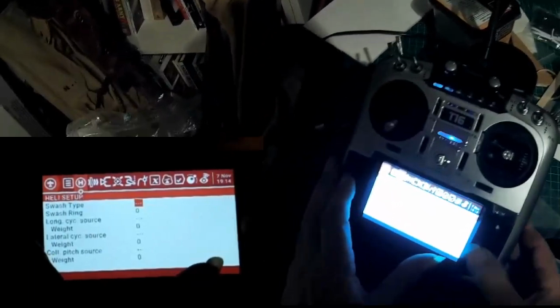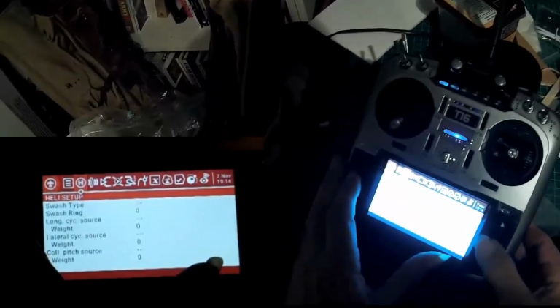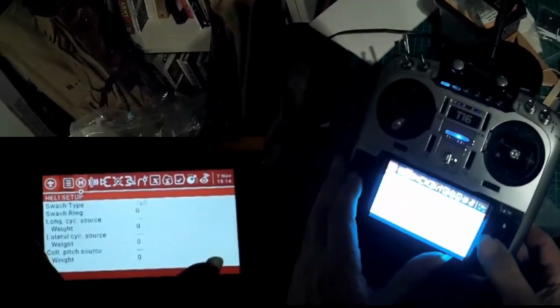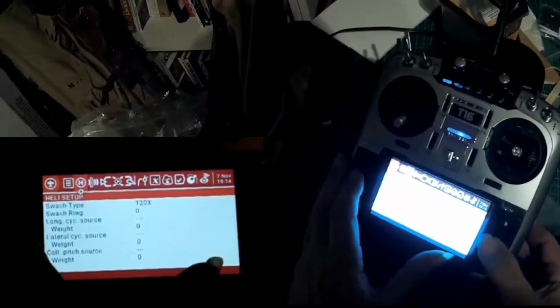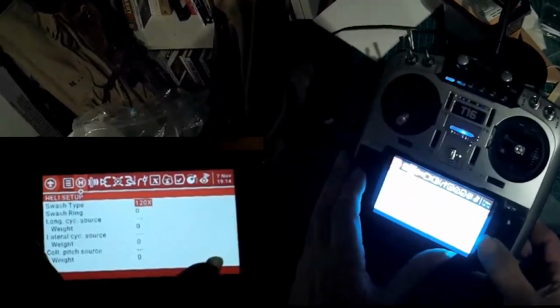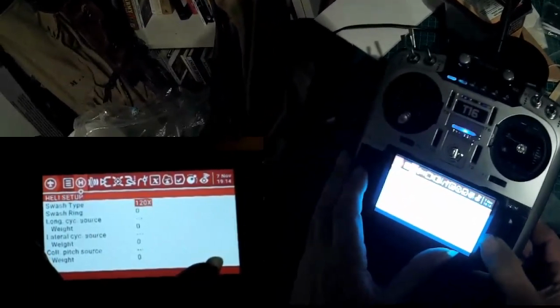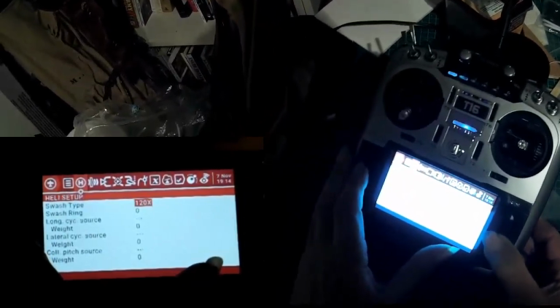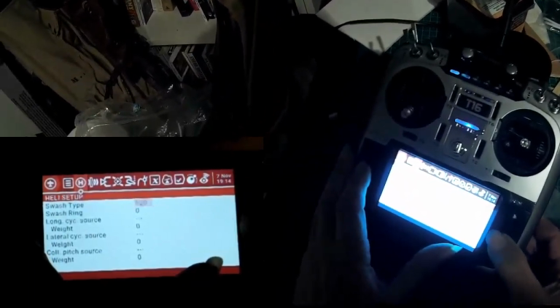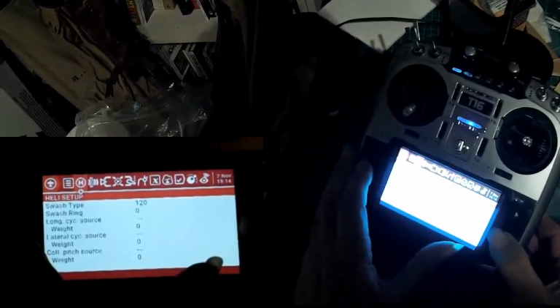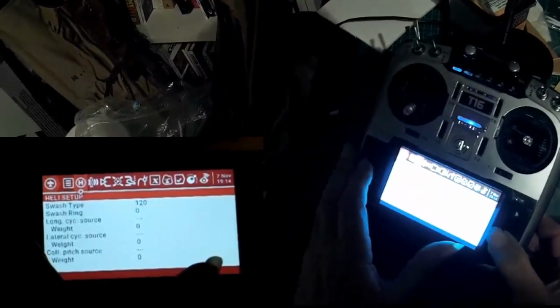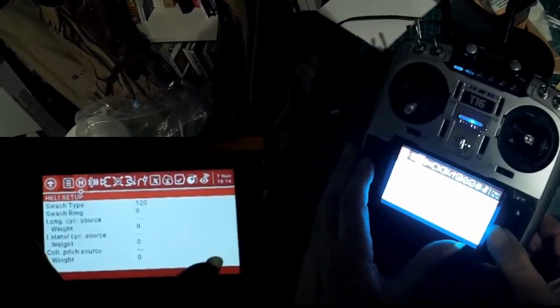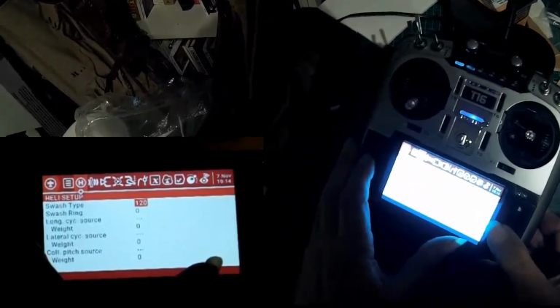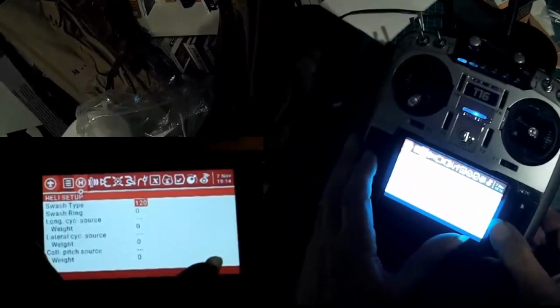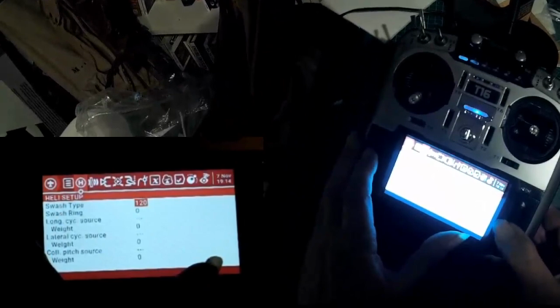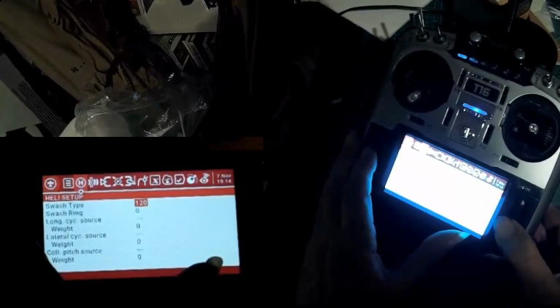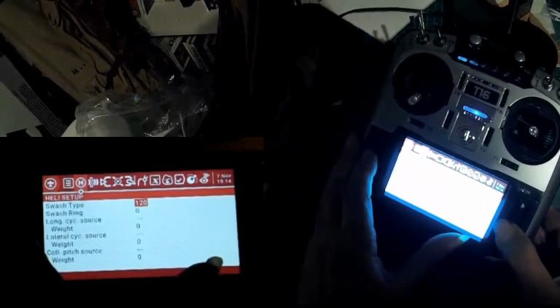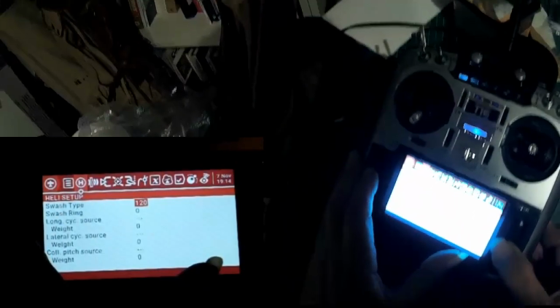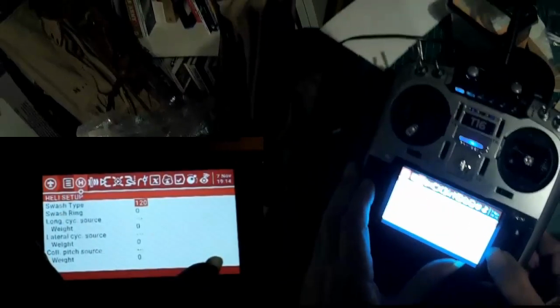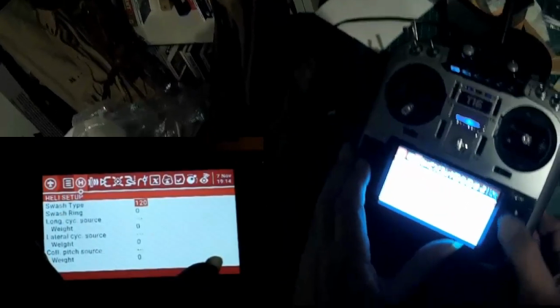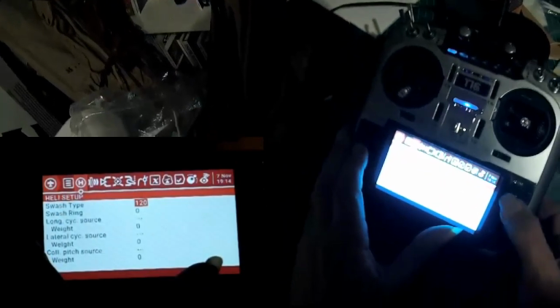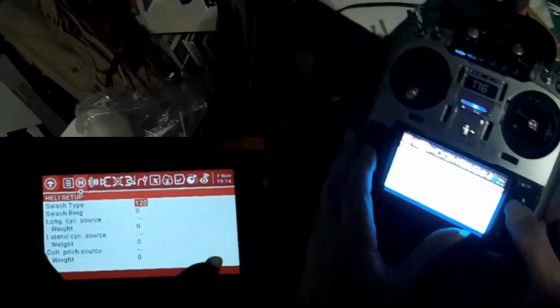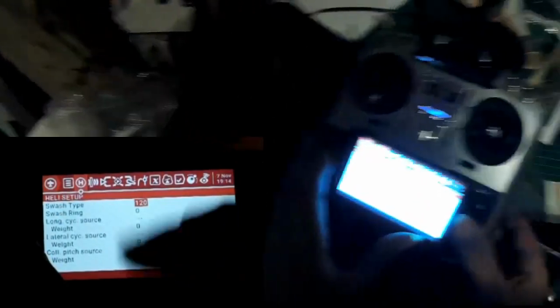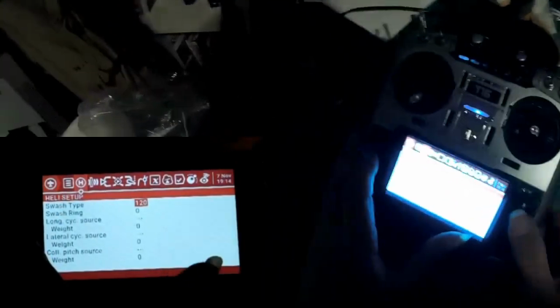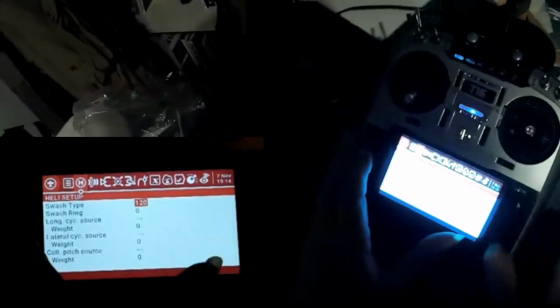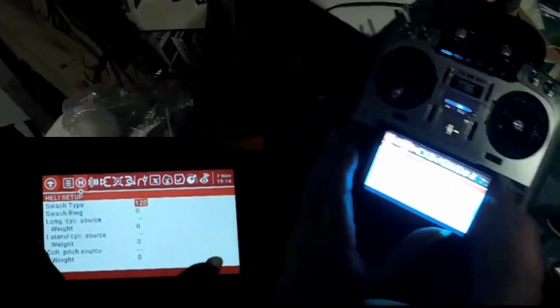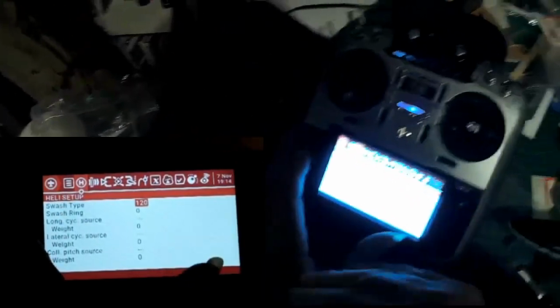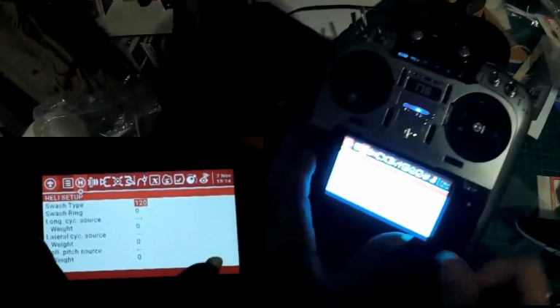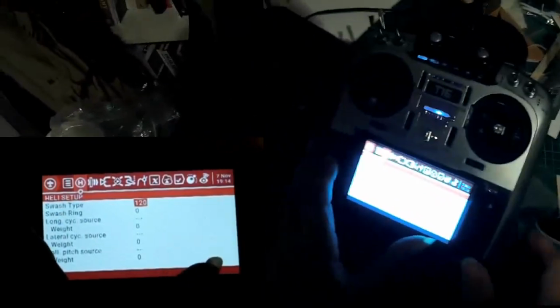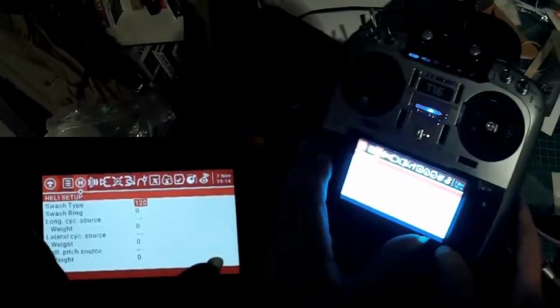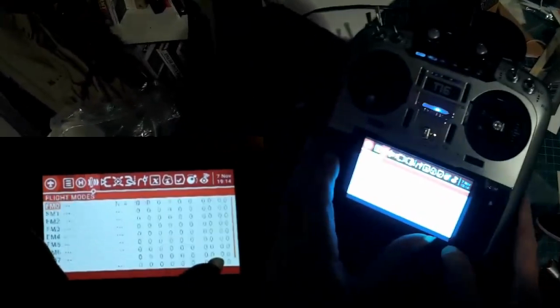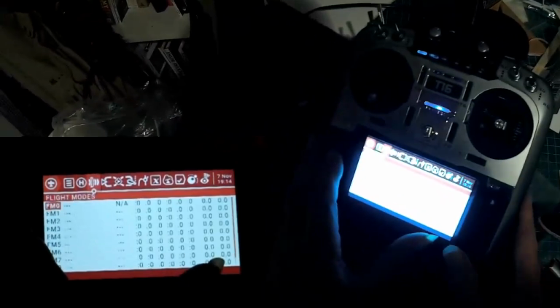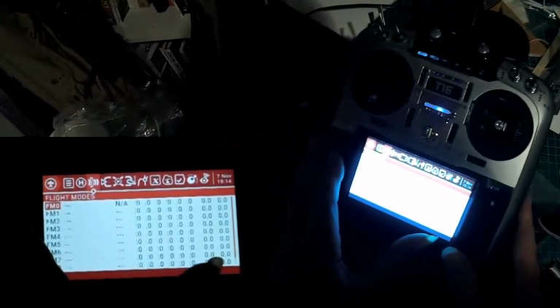For swash type, set the swash to just 120 and leave it alone. Don't change anything else on that page.